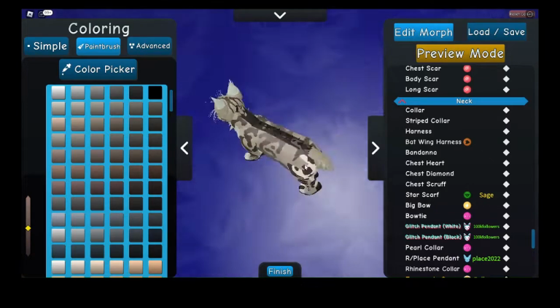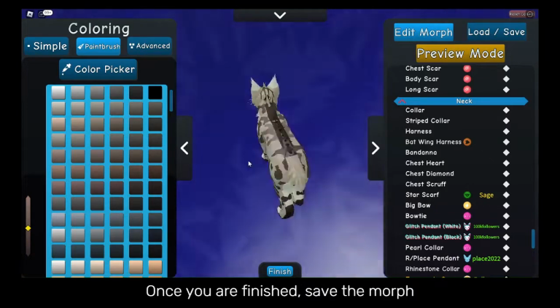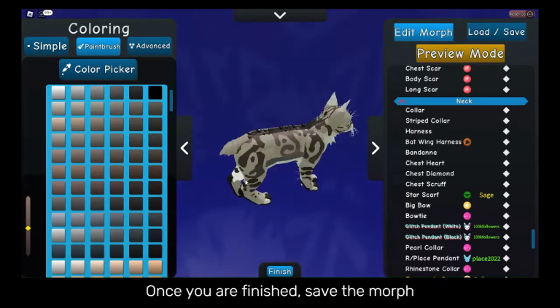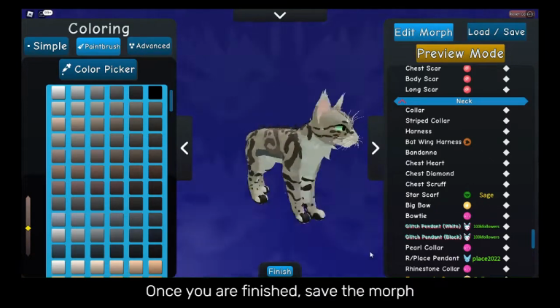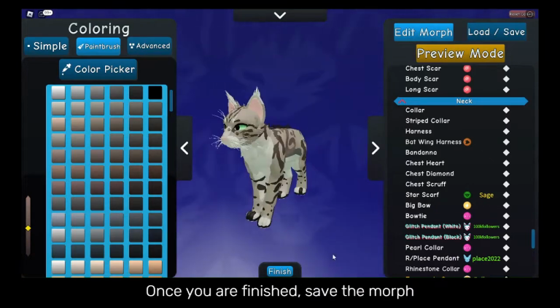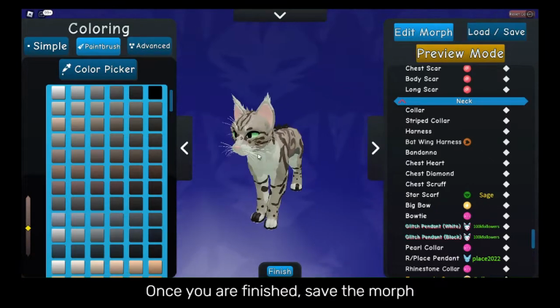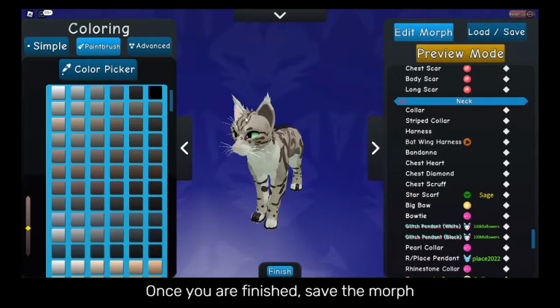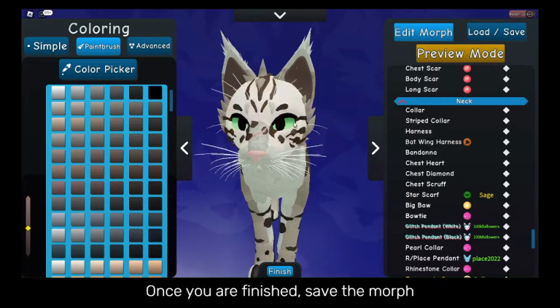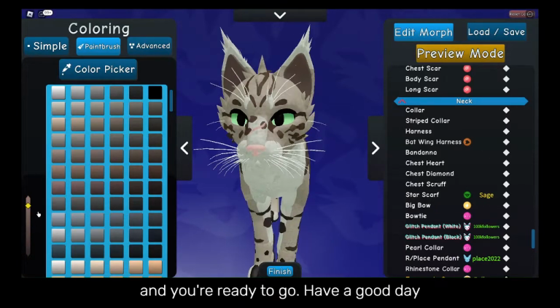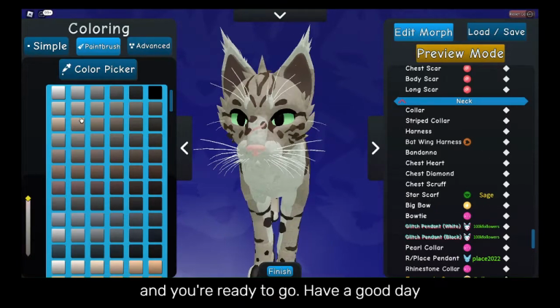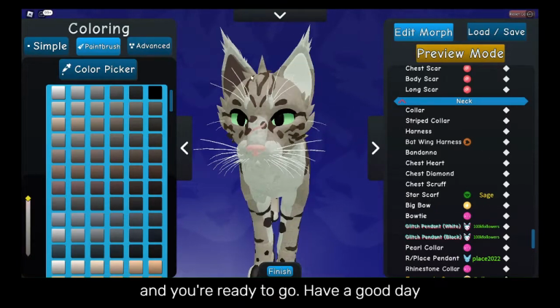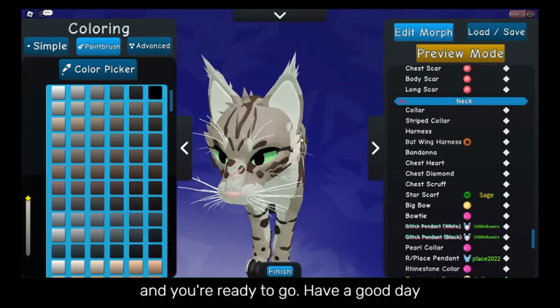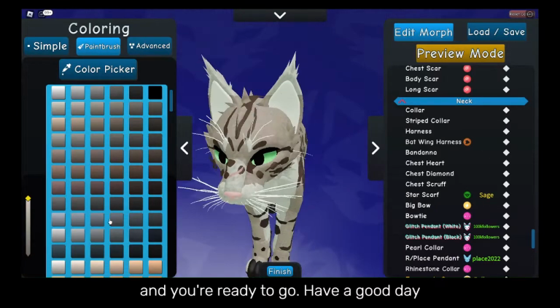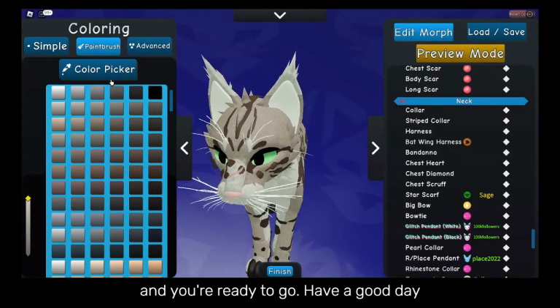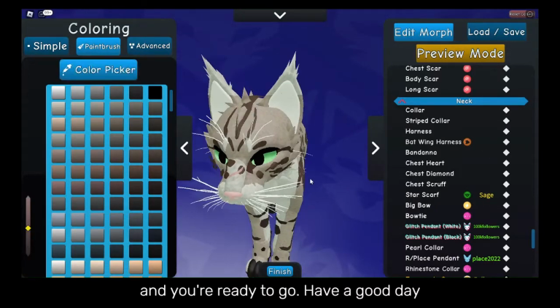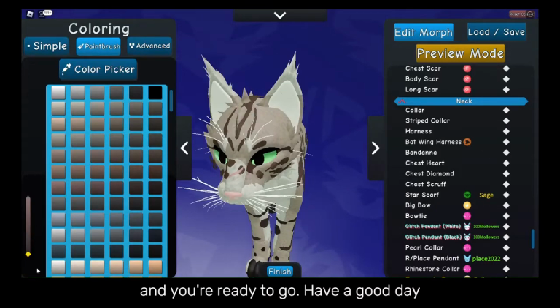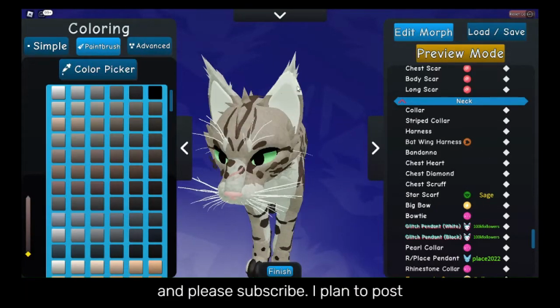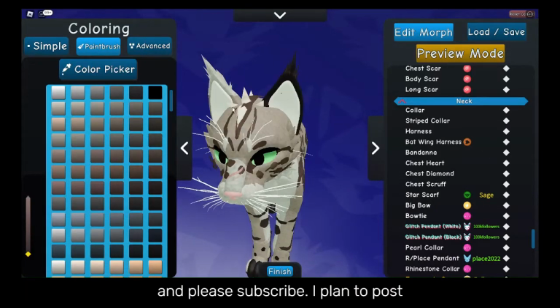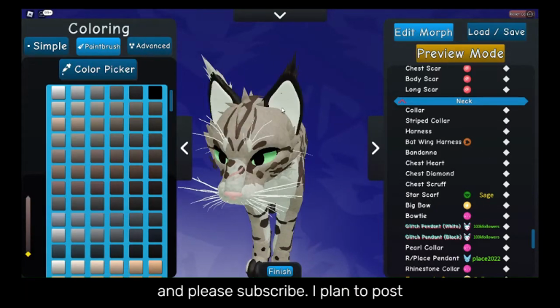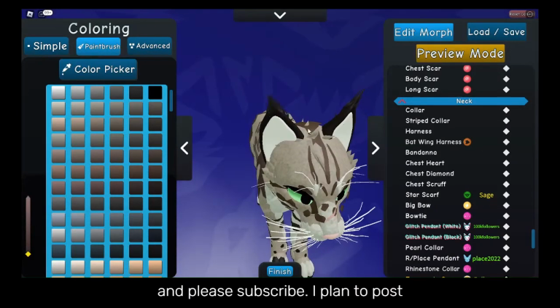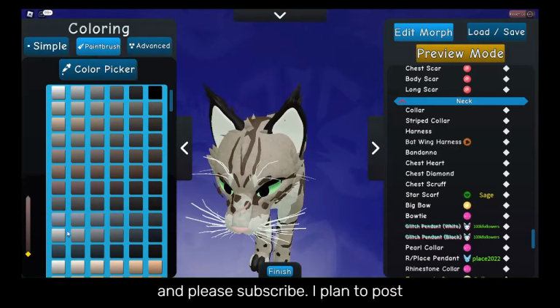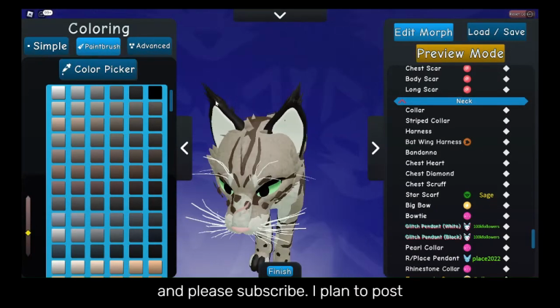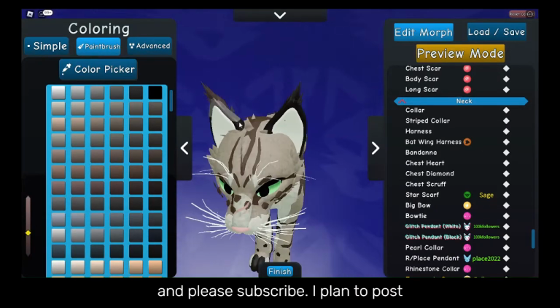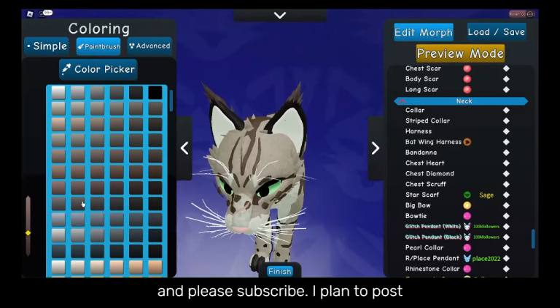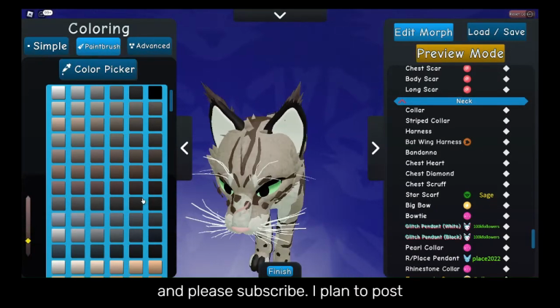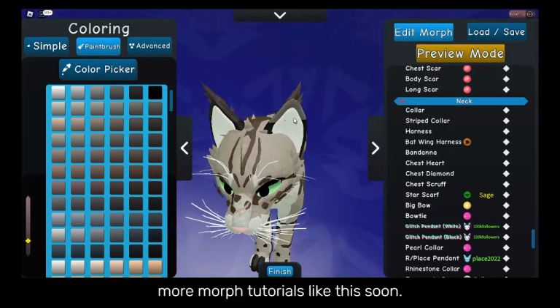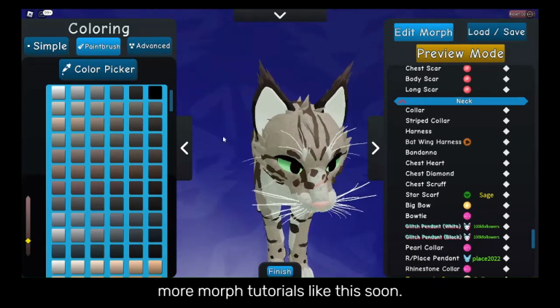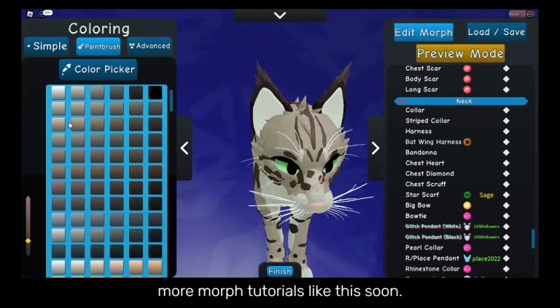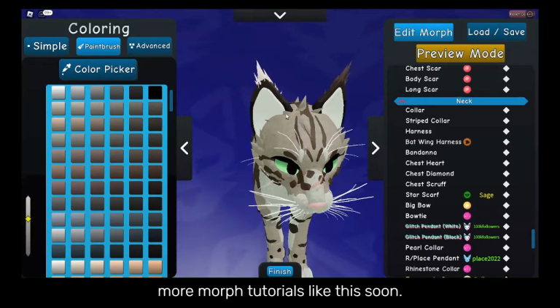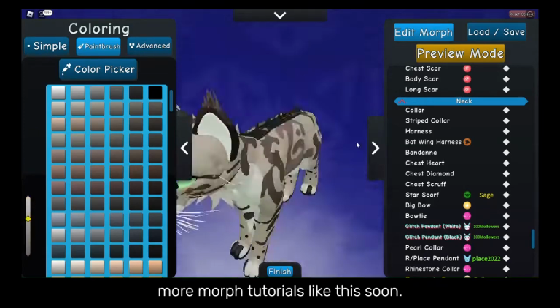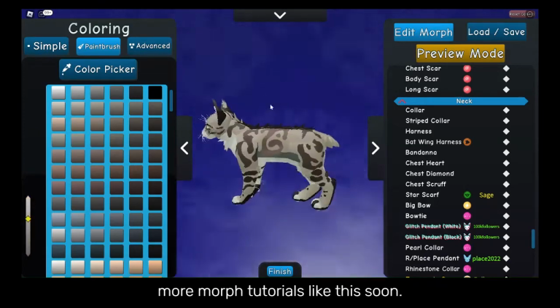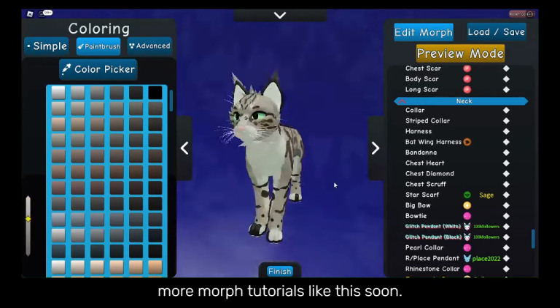Once you are finished, save the morph and you're ready to go. Have a good day and please subscribe. I plan to post more morph tutorials like this soon.